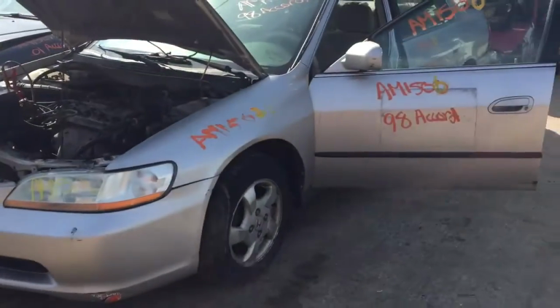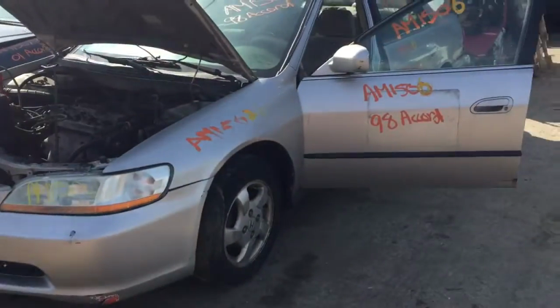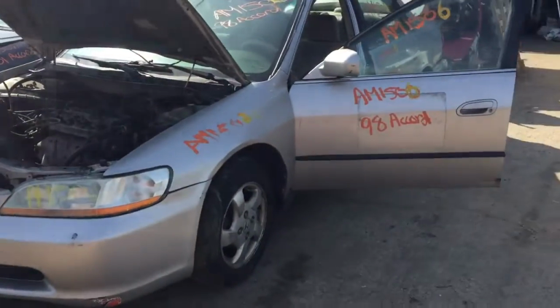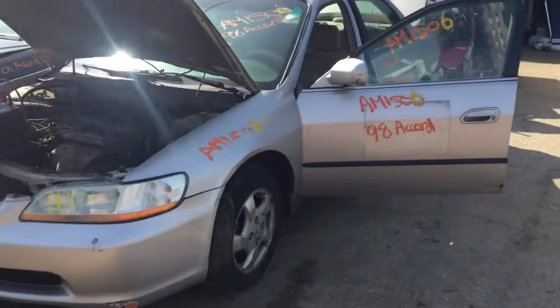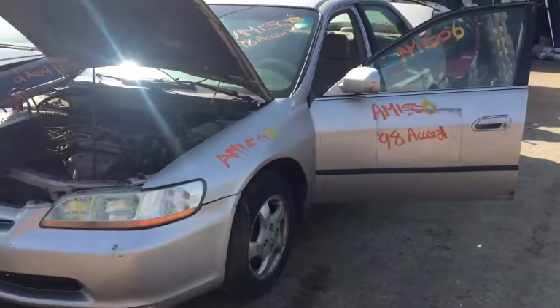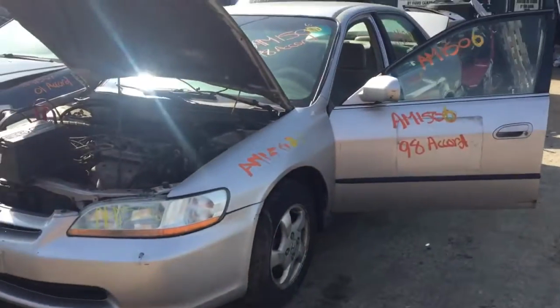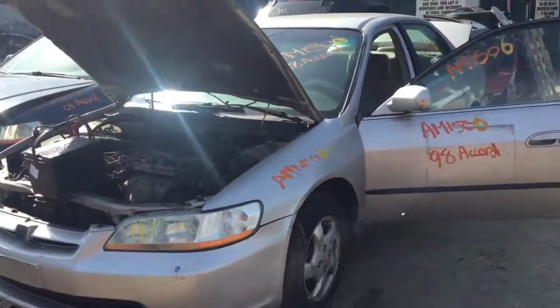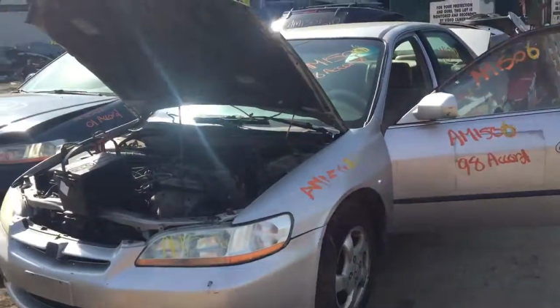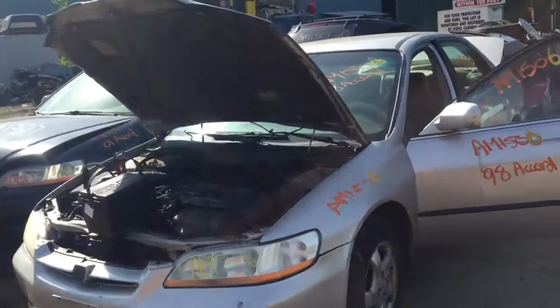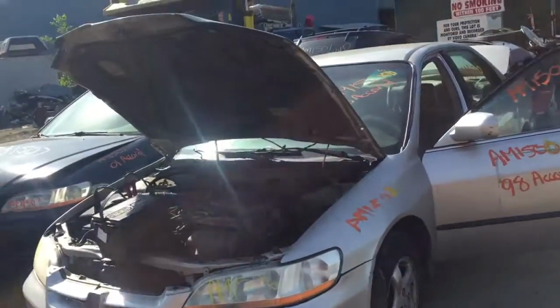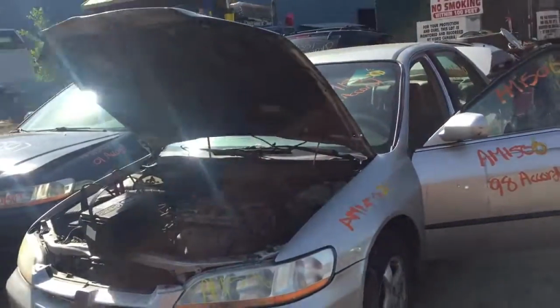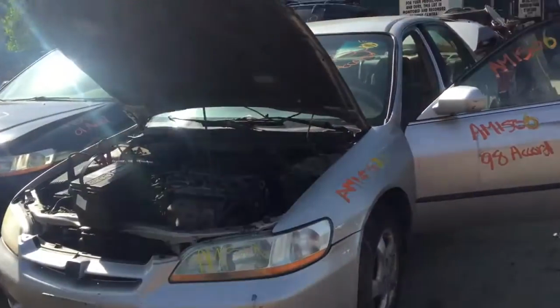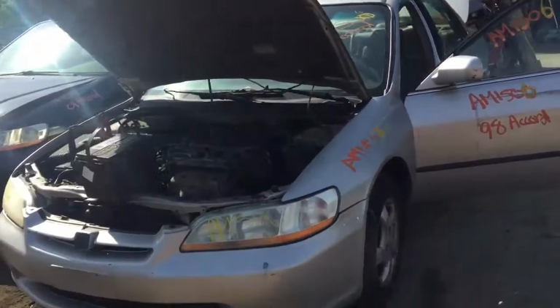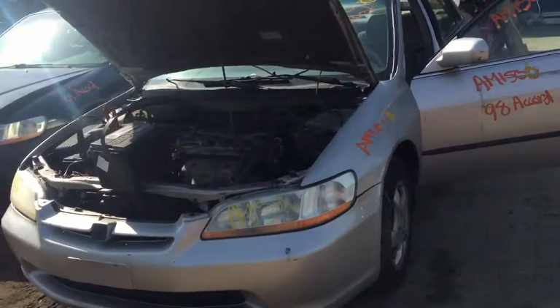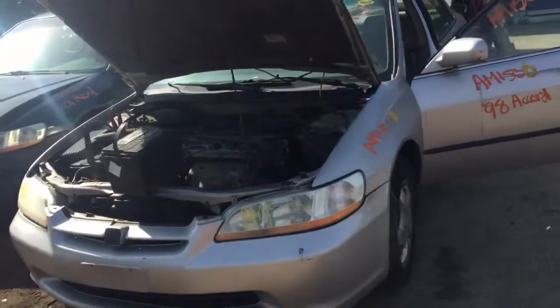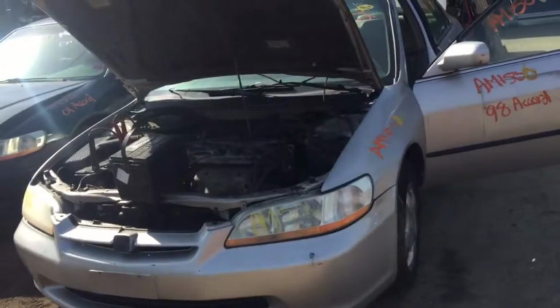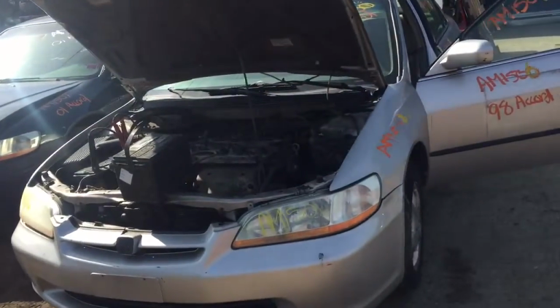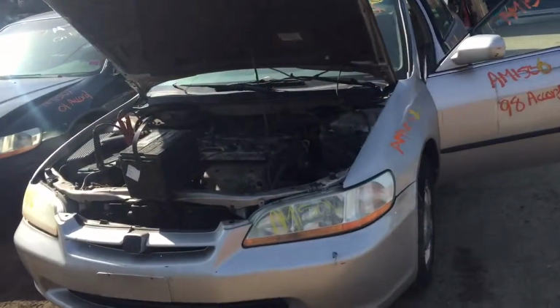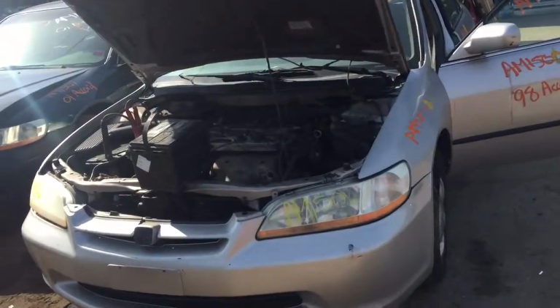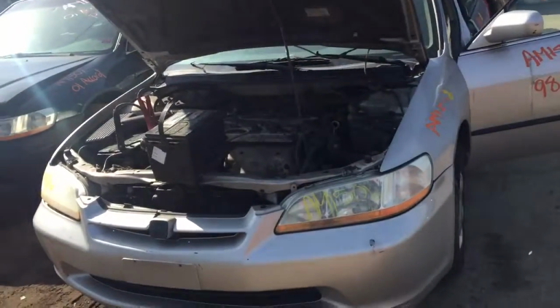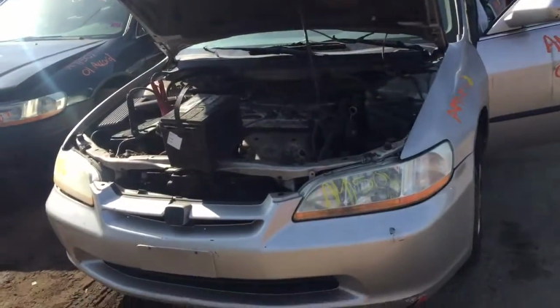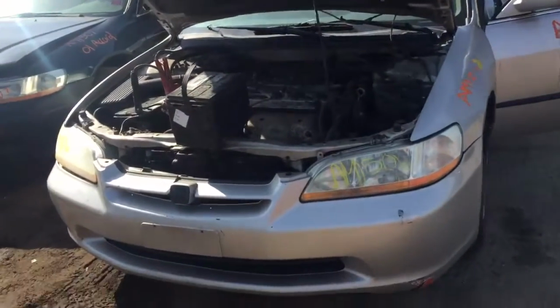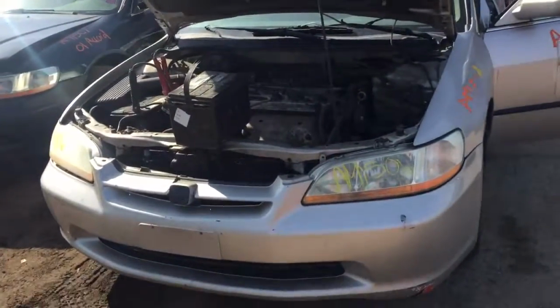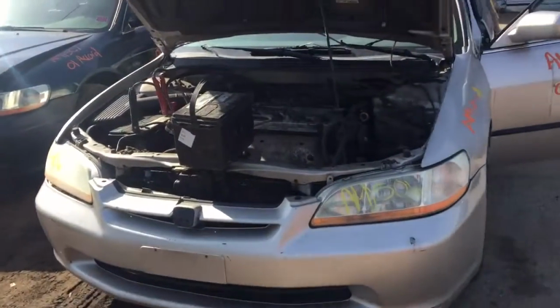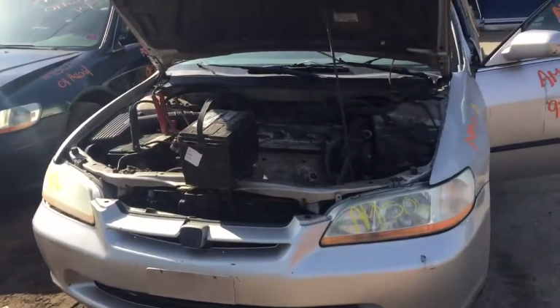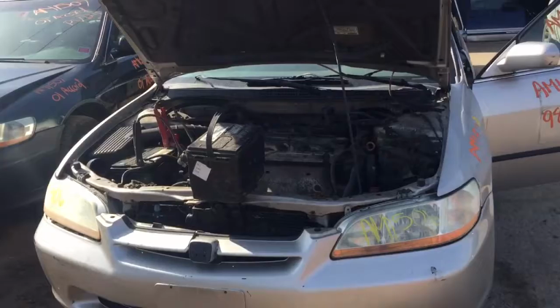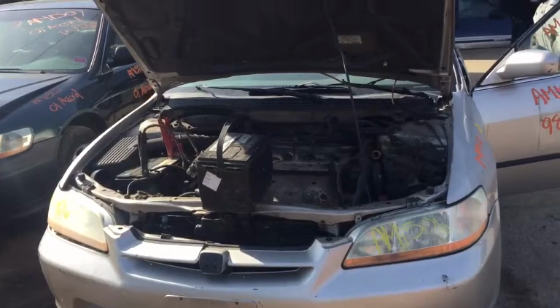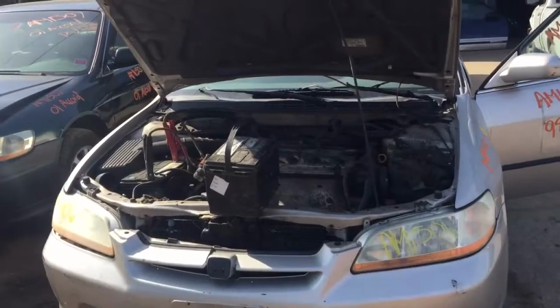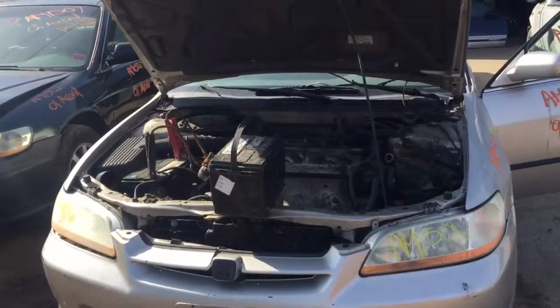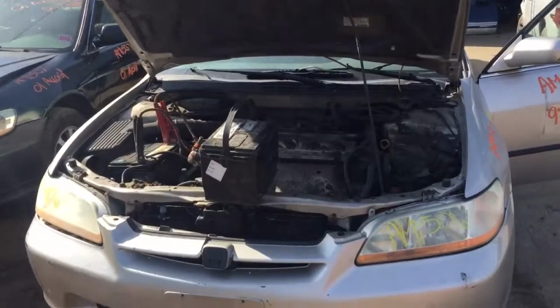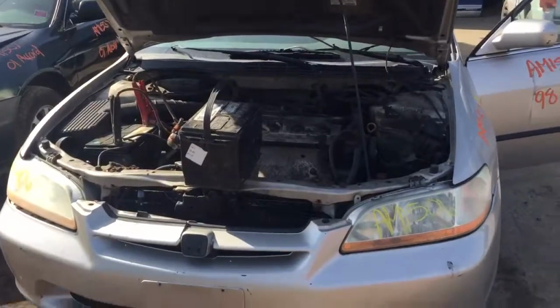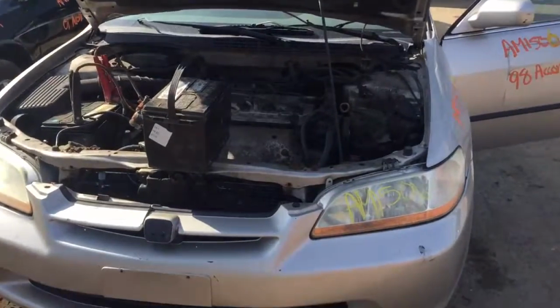AM 1506. It's a 98 Accord. Can't start it because someone took part of the distributor.